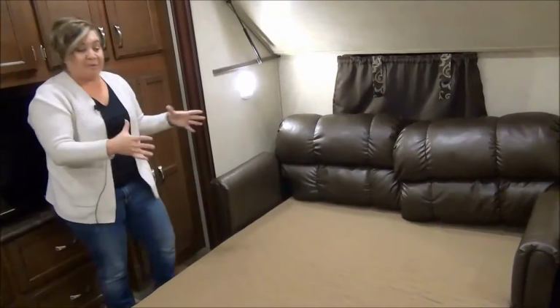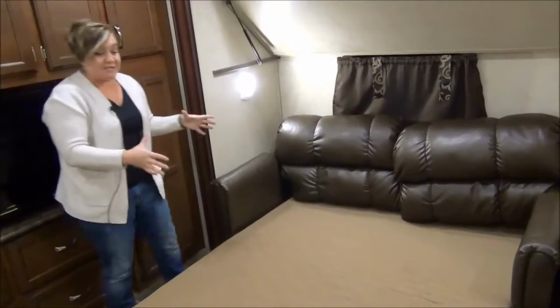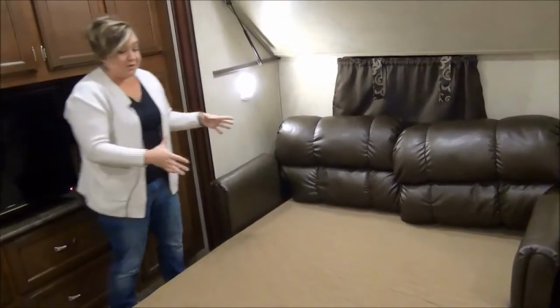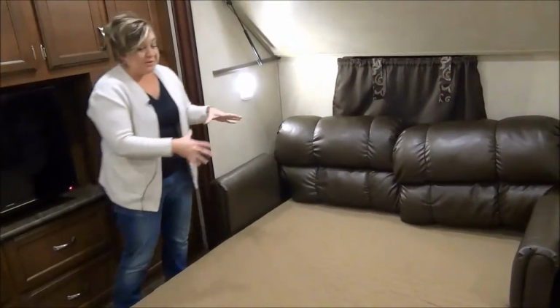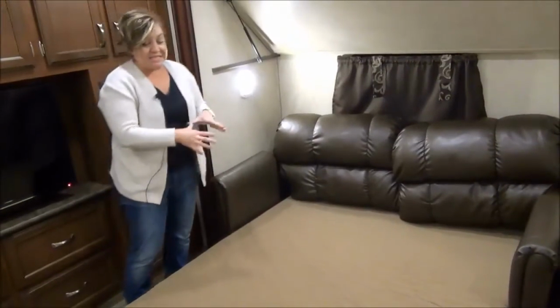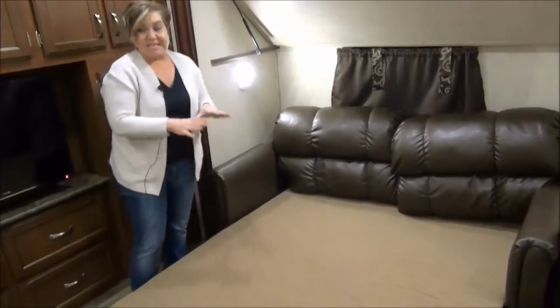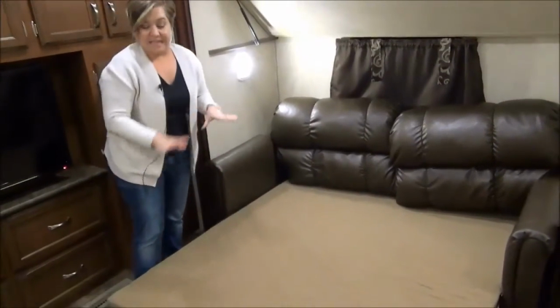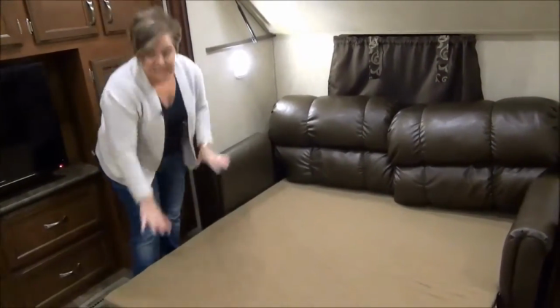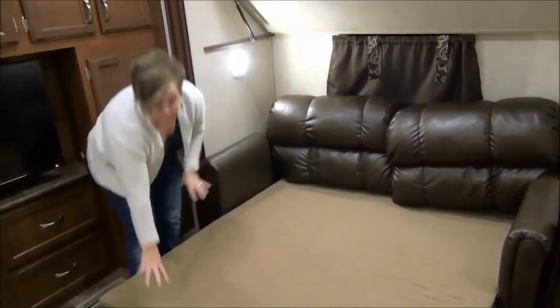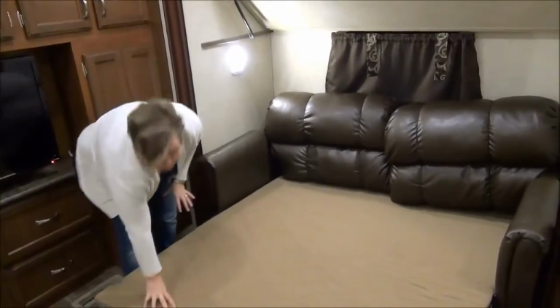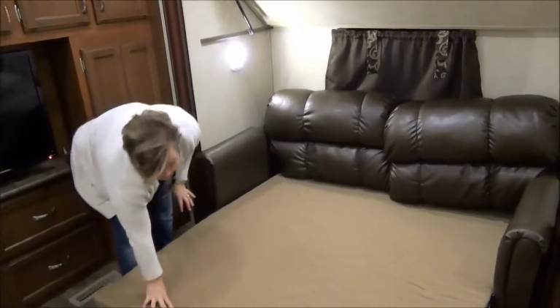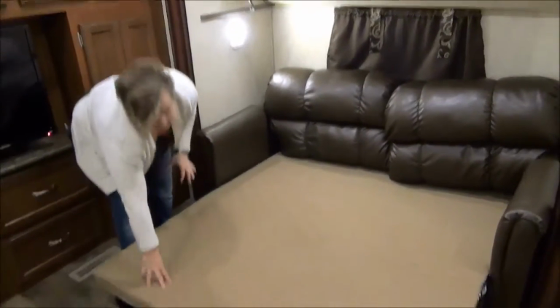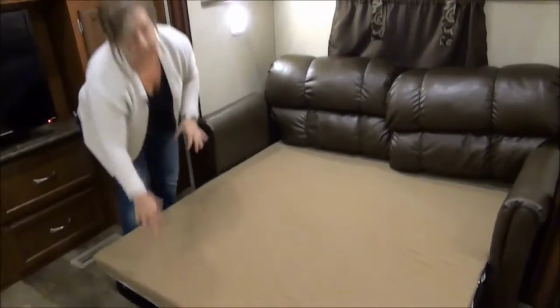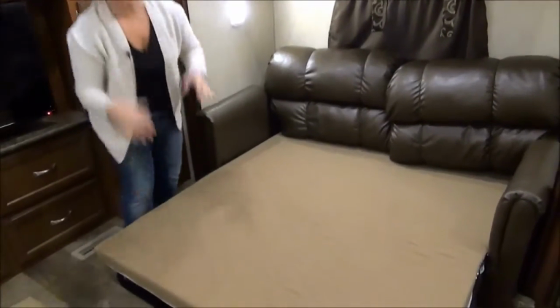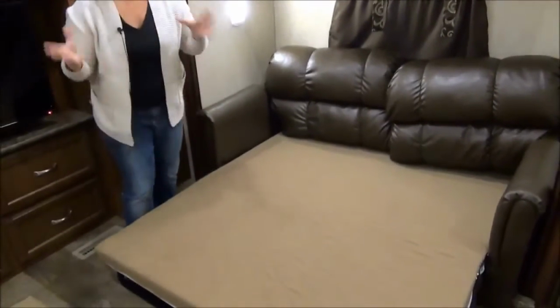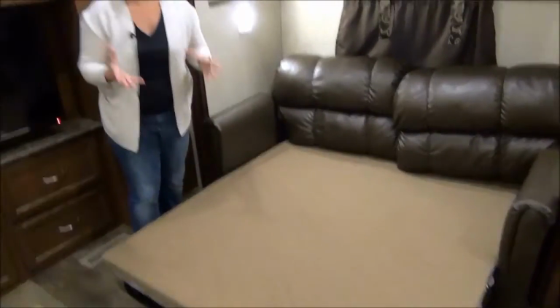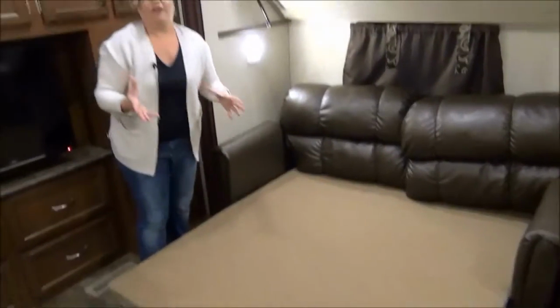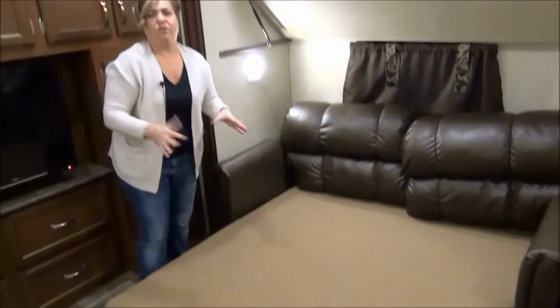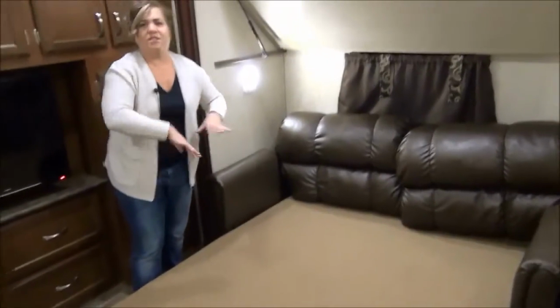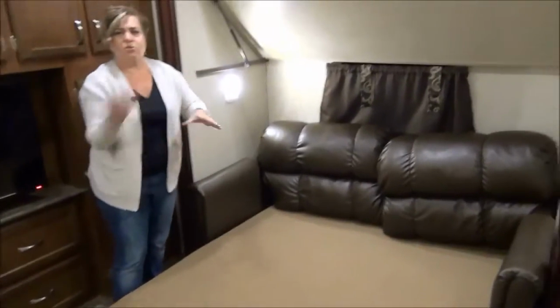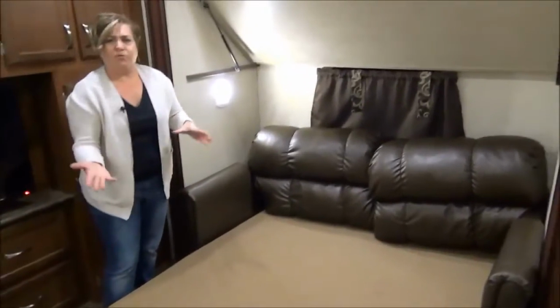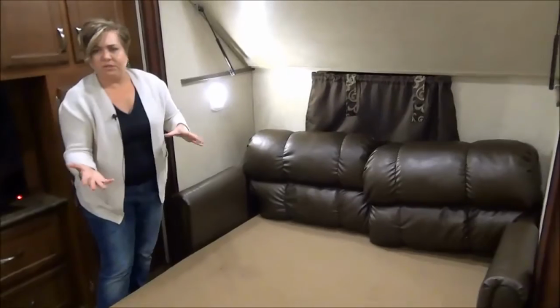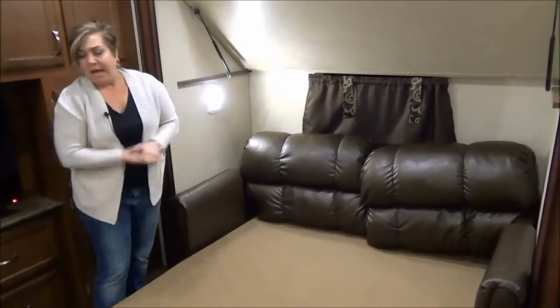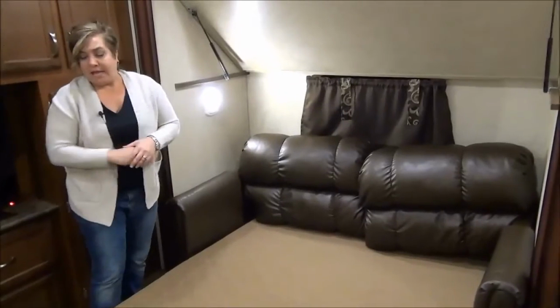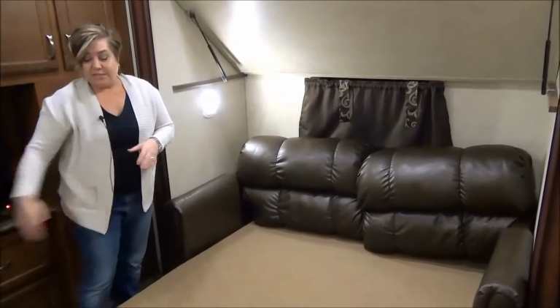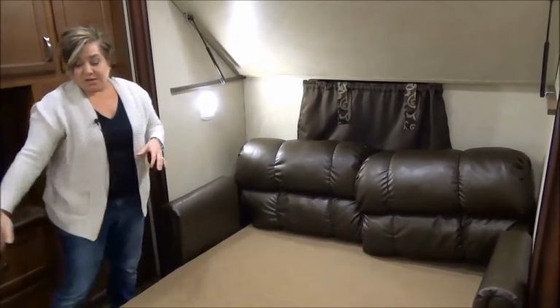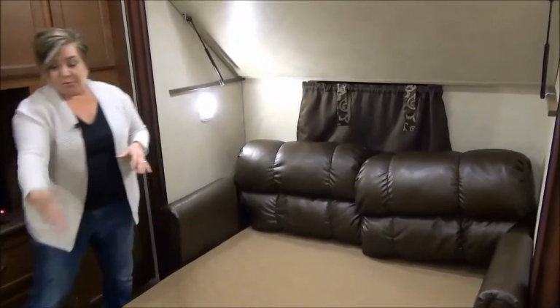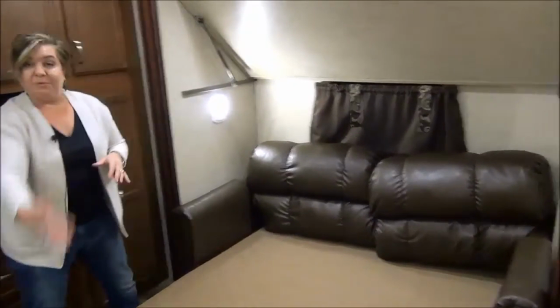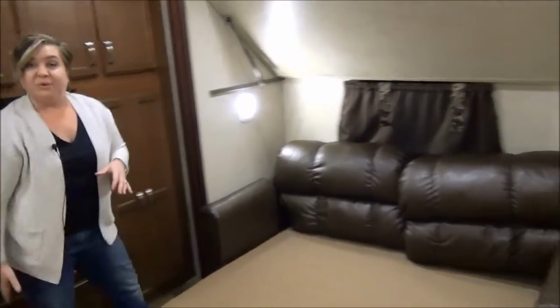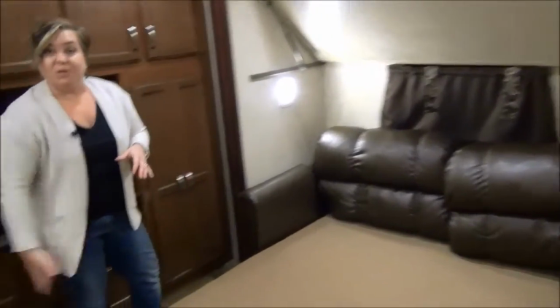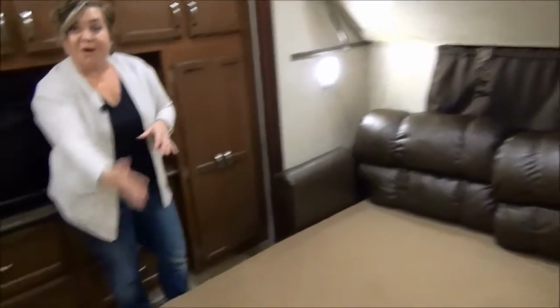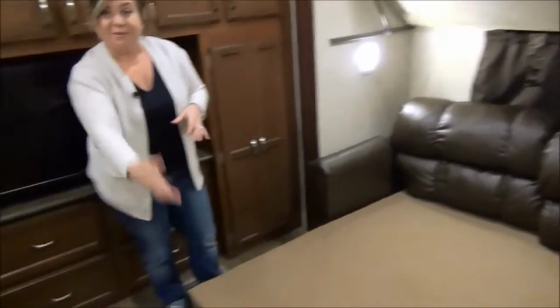Beds are out. You can see there's a nice foam on here — it's actually a dual-fold, not a tri-fold — and you've still got room in between to walk through.